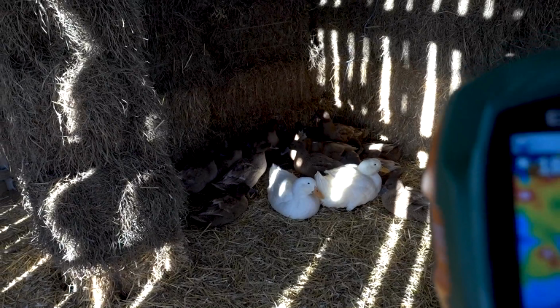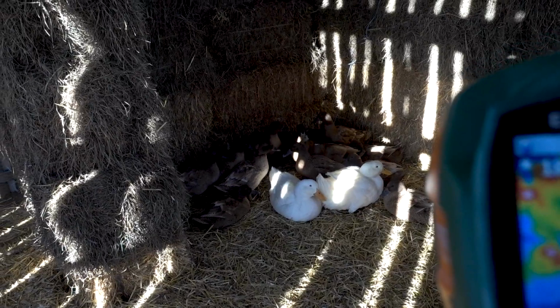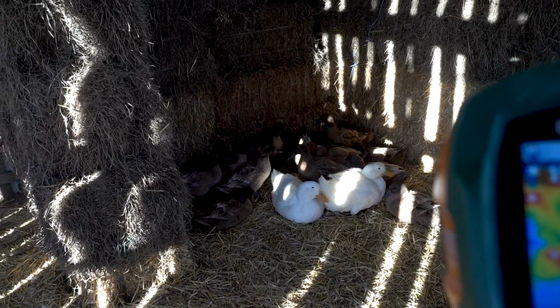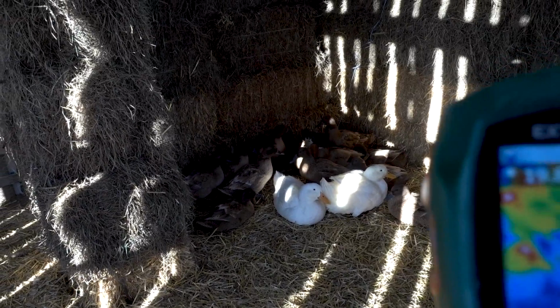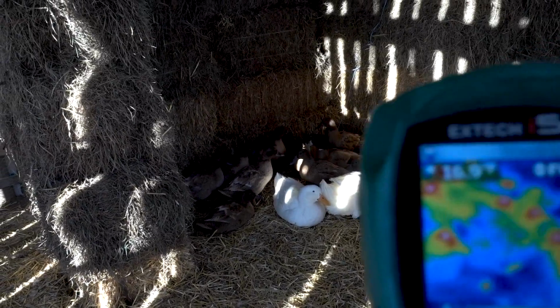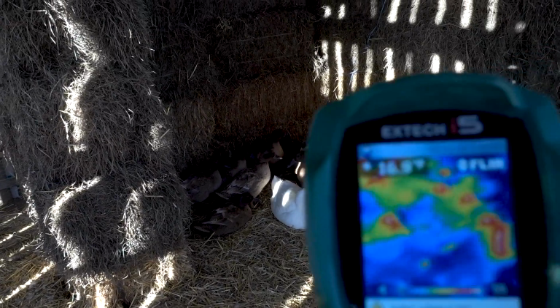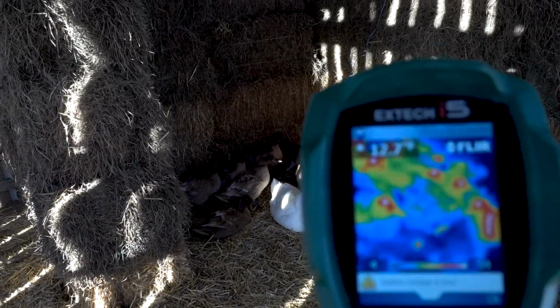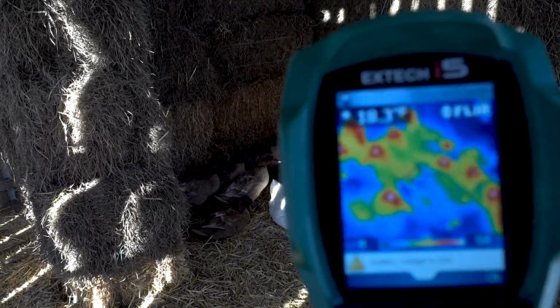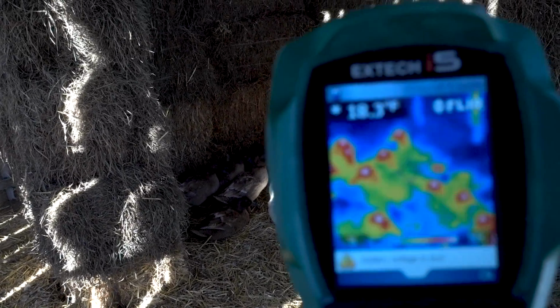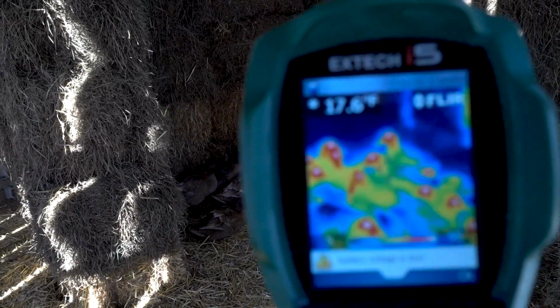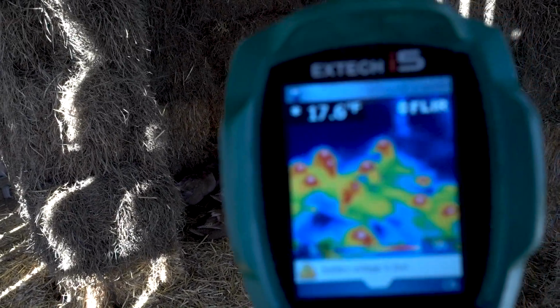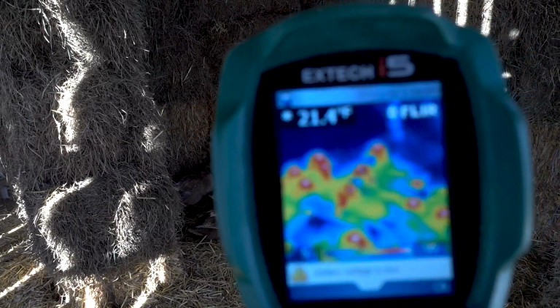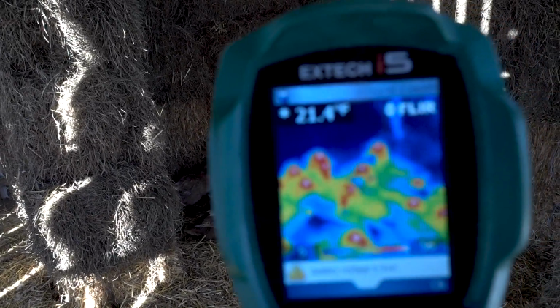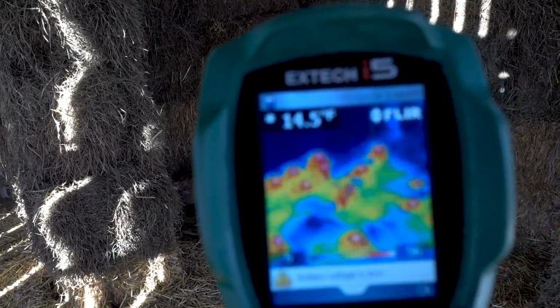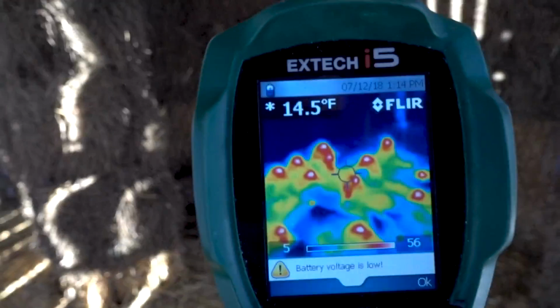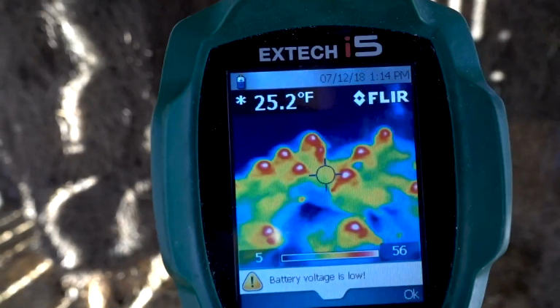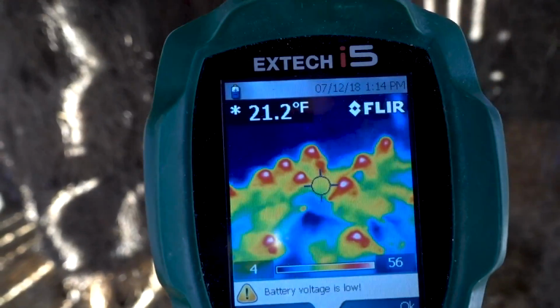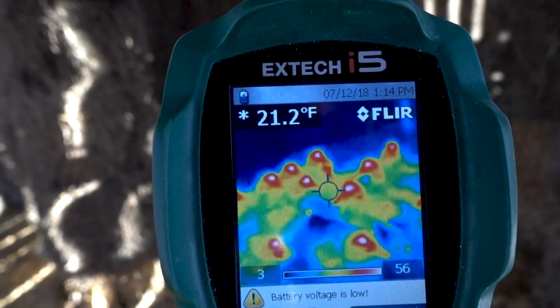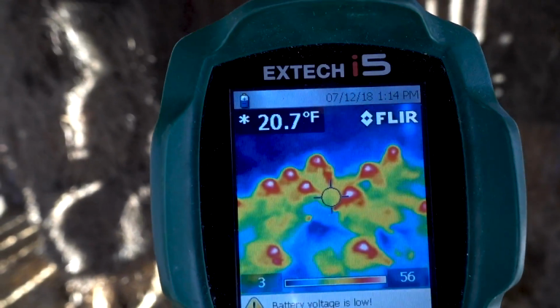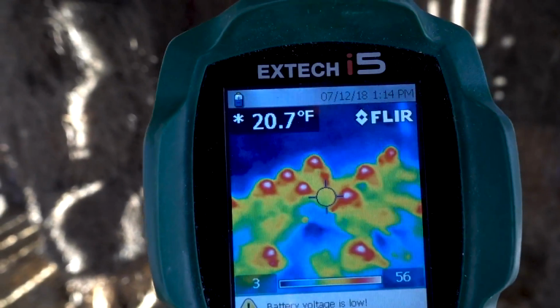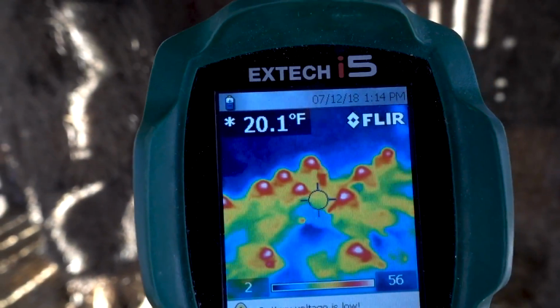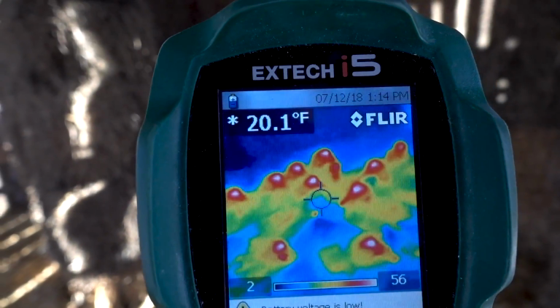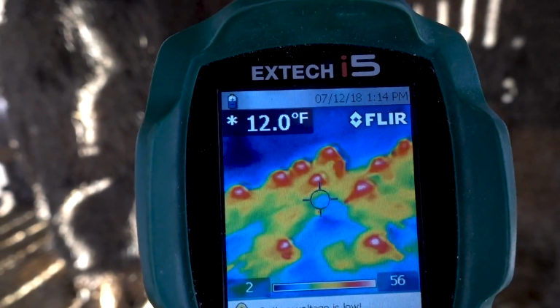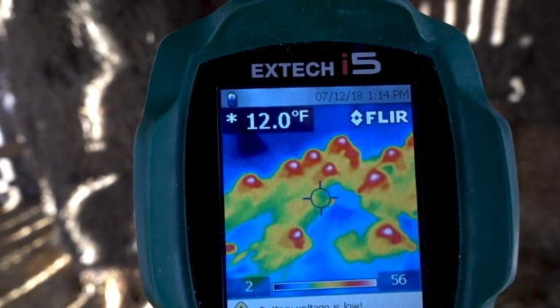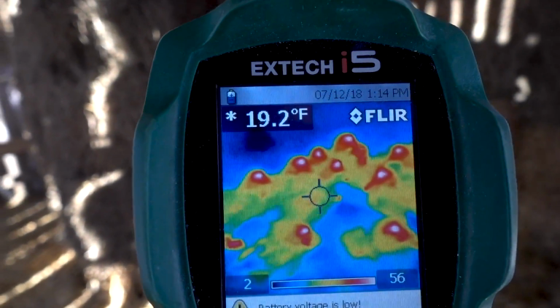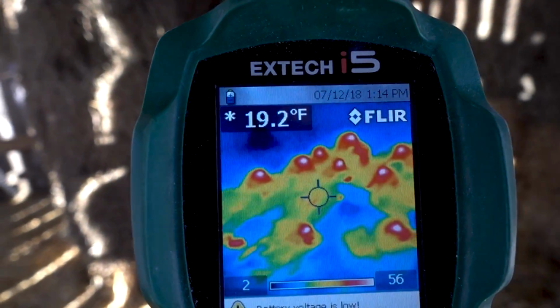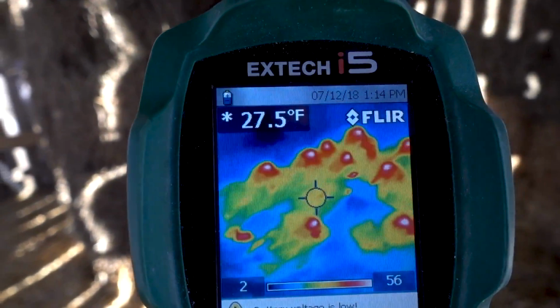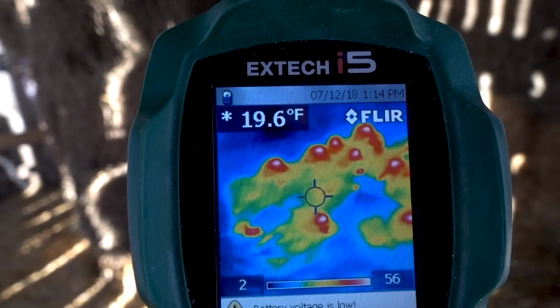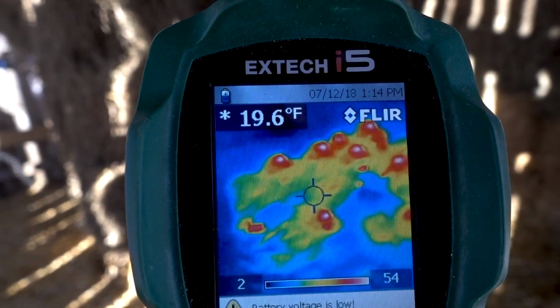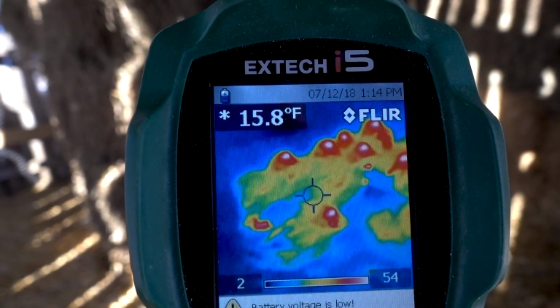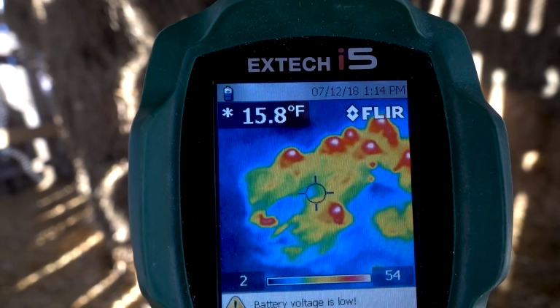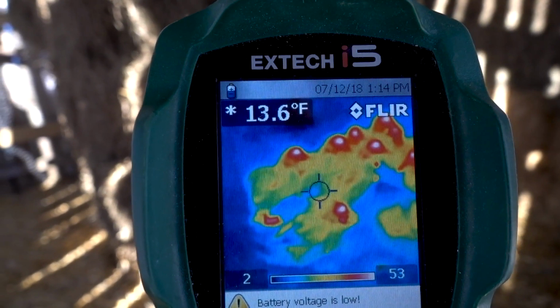As I'm looking at the ducks, look — you can see, you can see the heat of the ducks themselves.